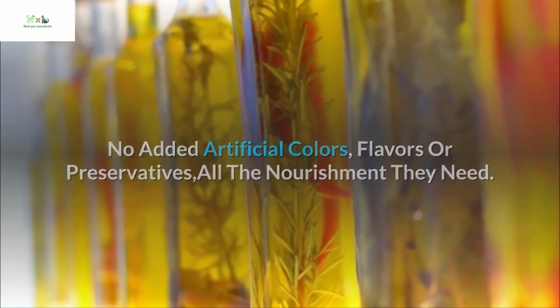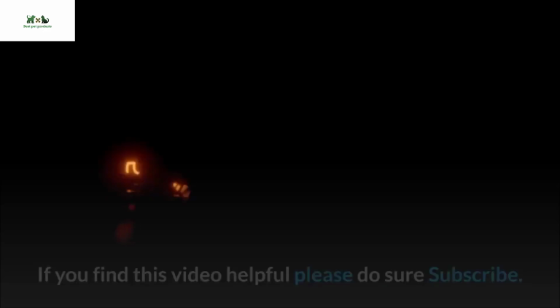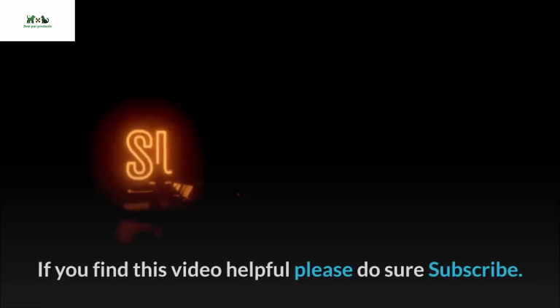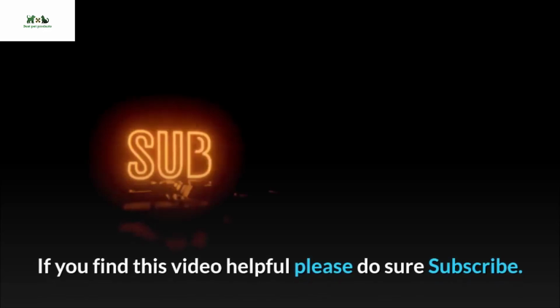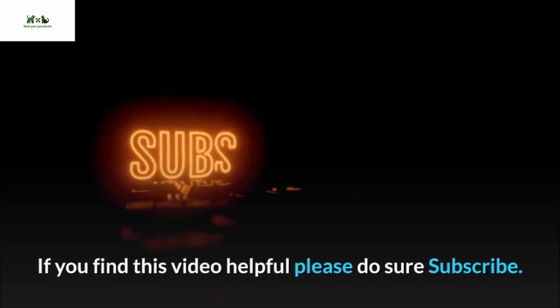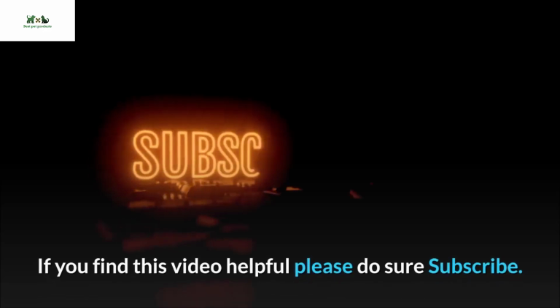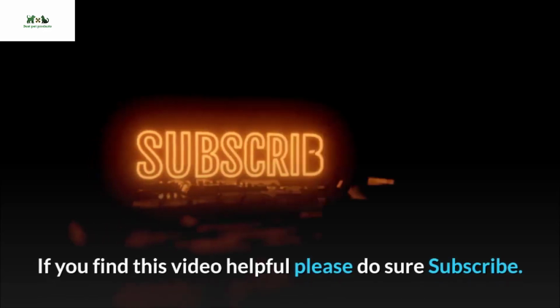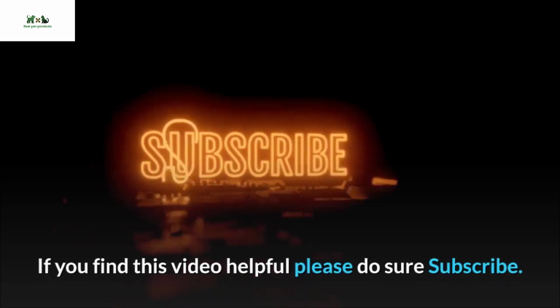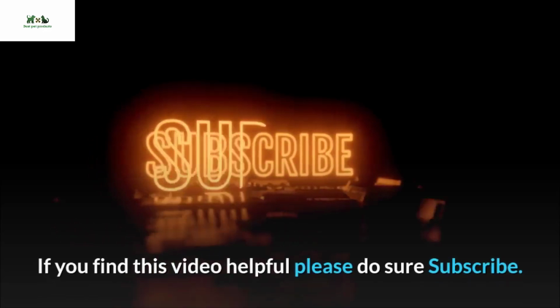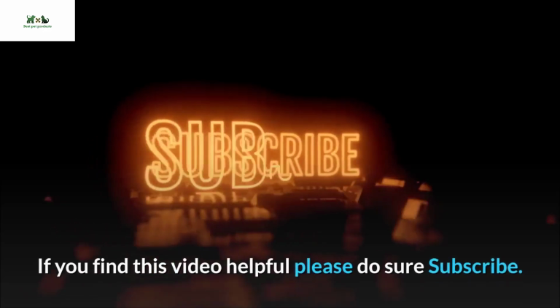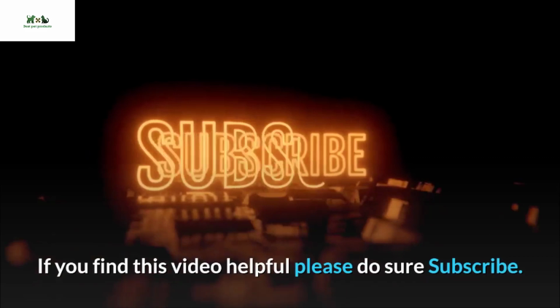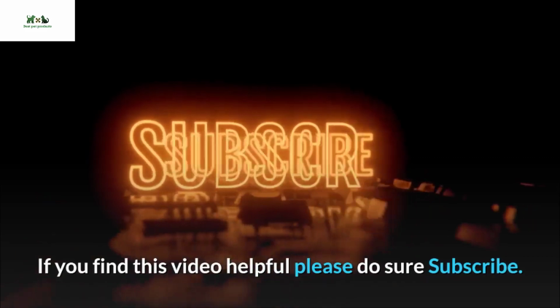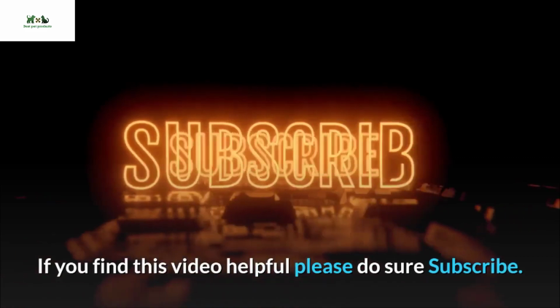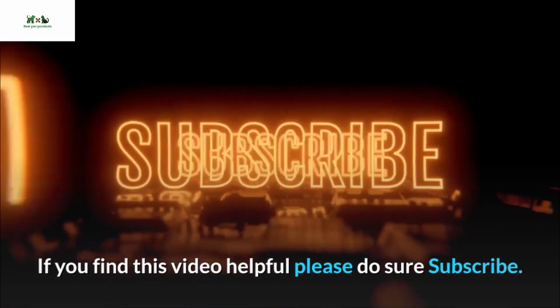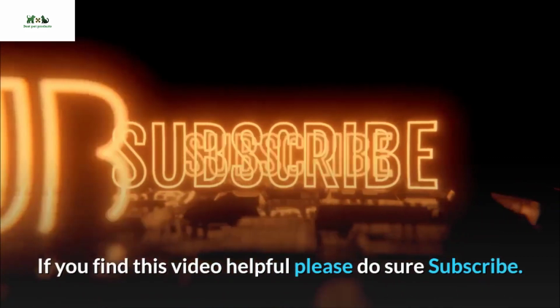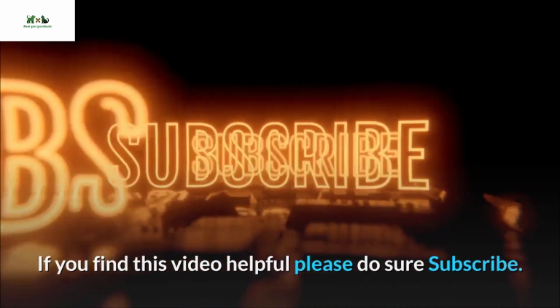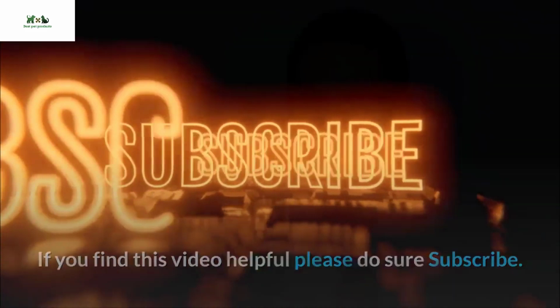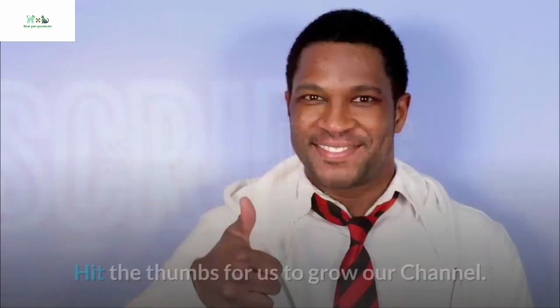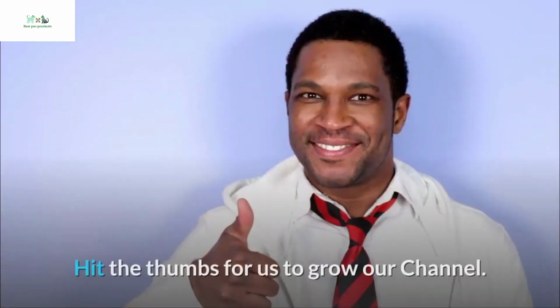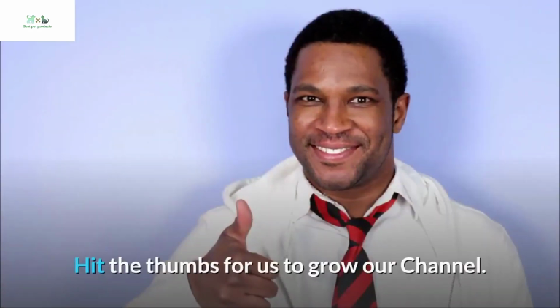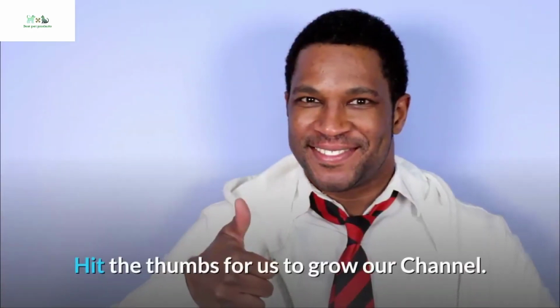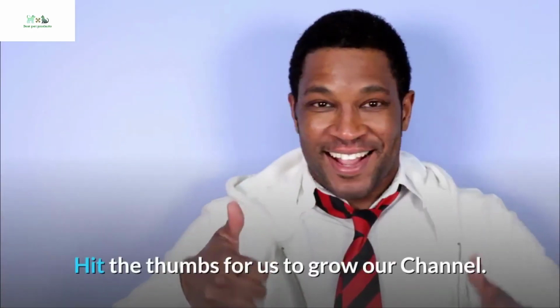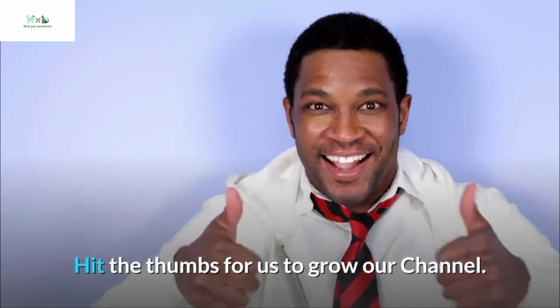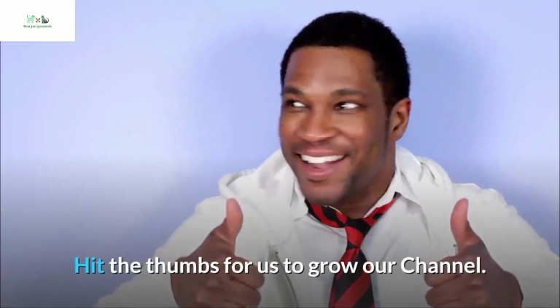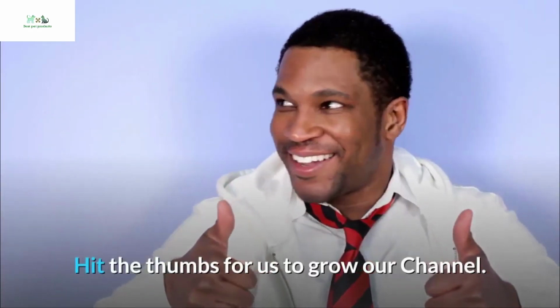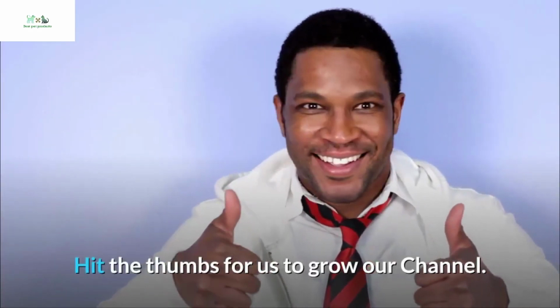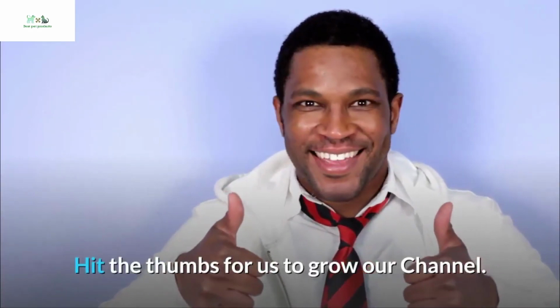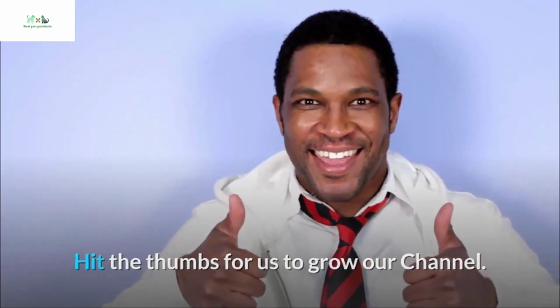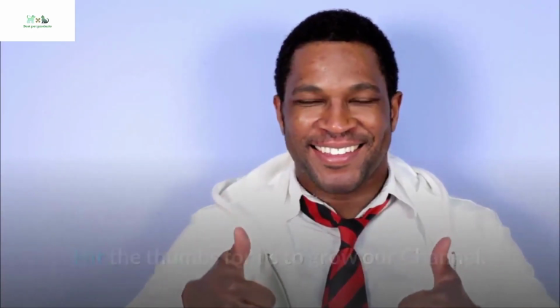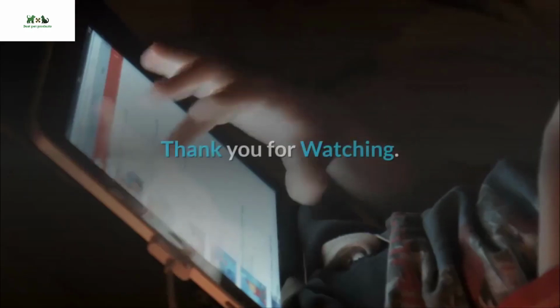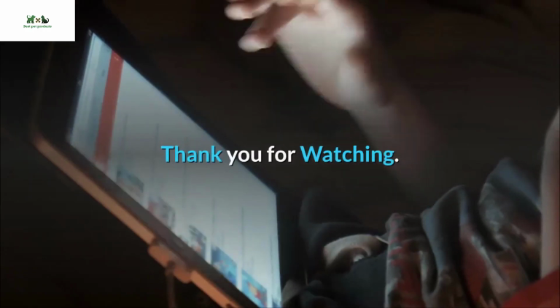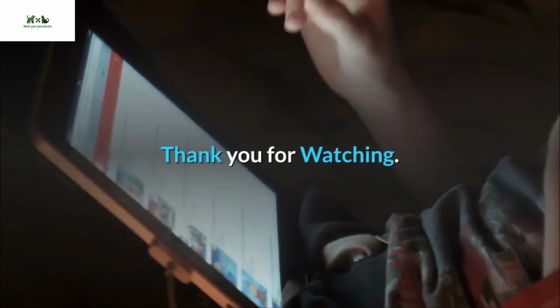If you find this video helpful, please subscribe and hit the thumbs up to help us grow our channel. Thank you for watching.